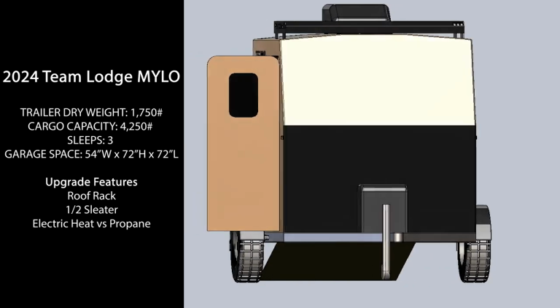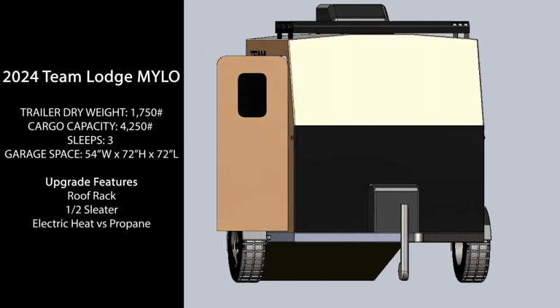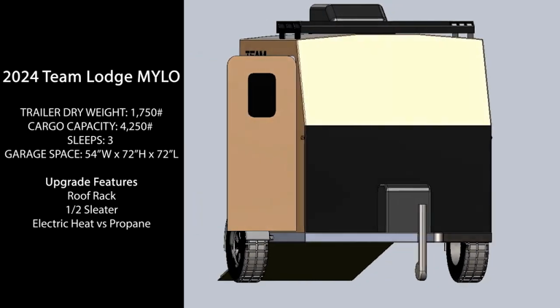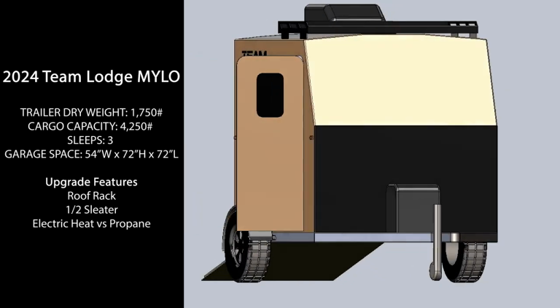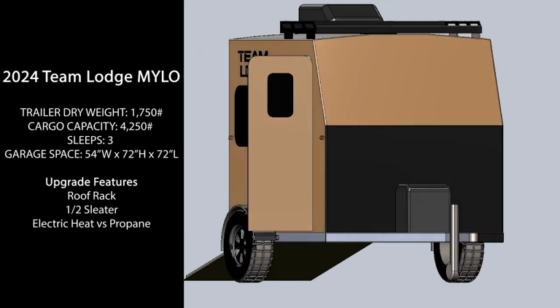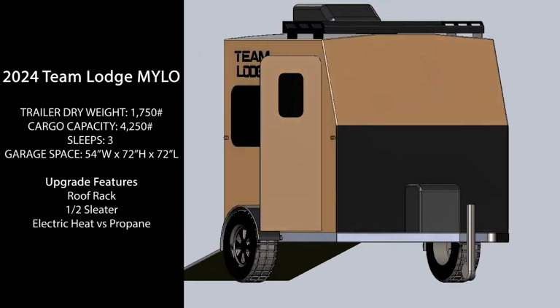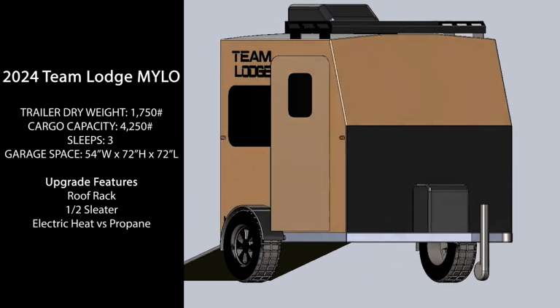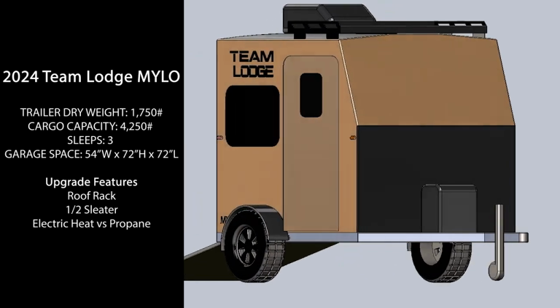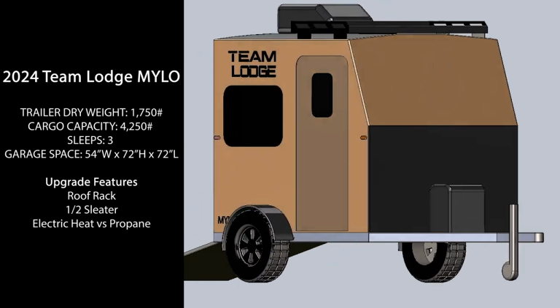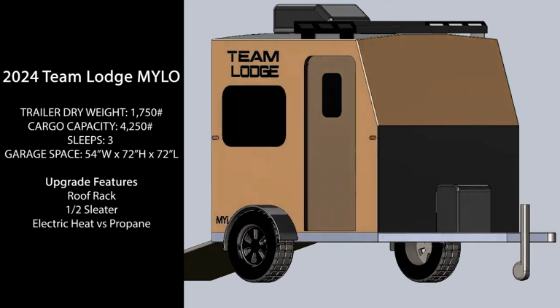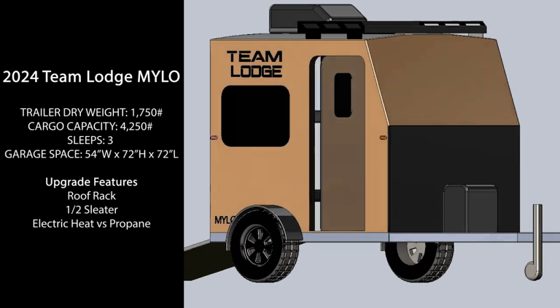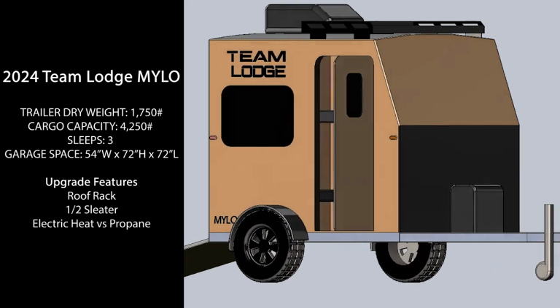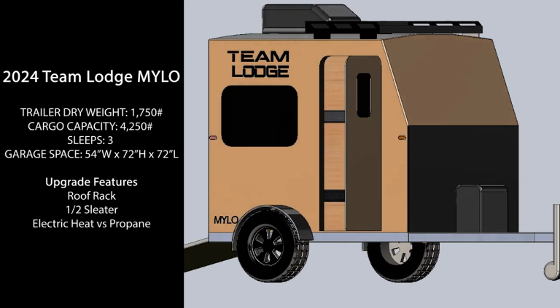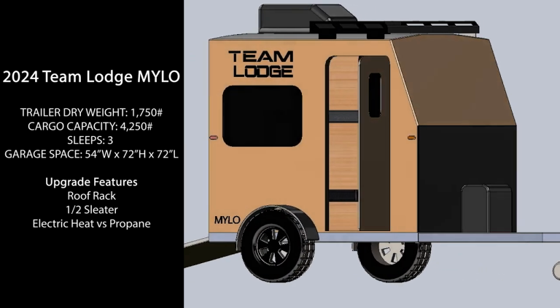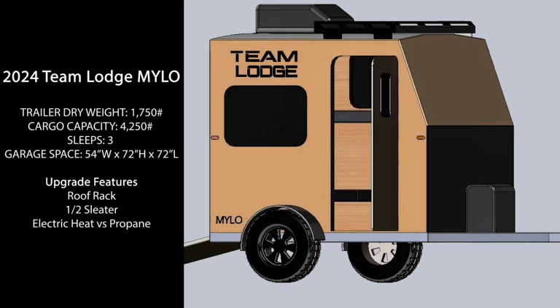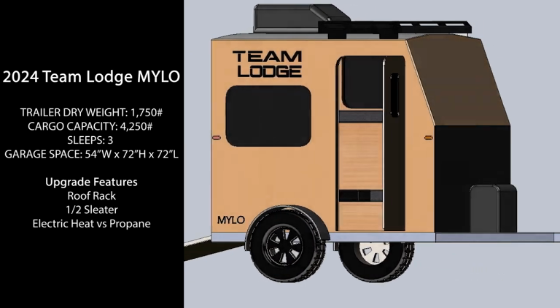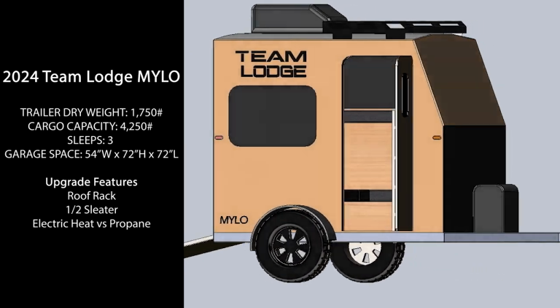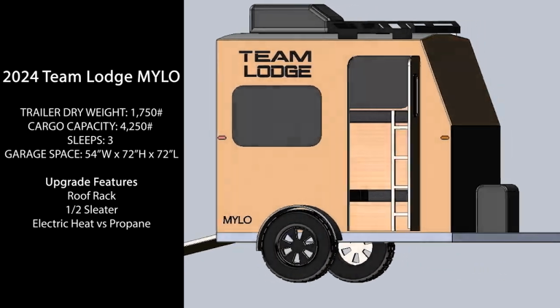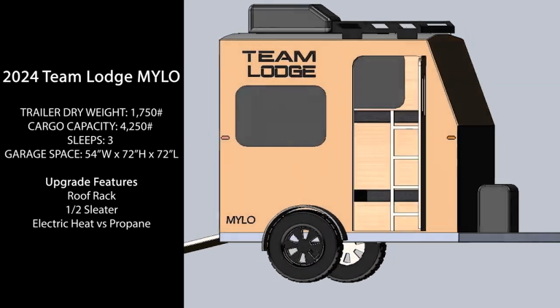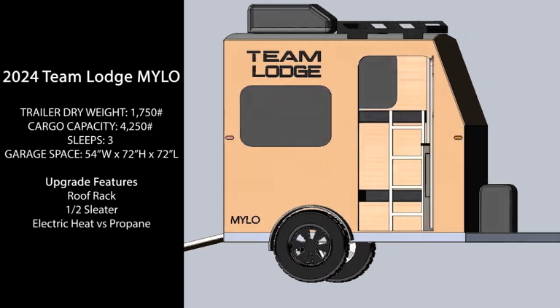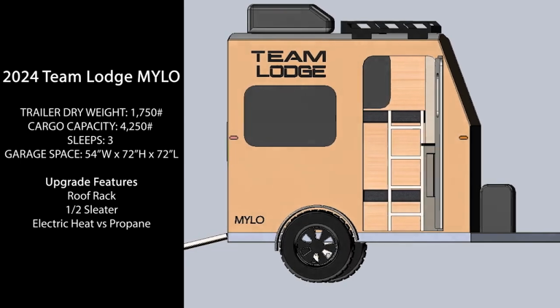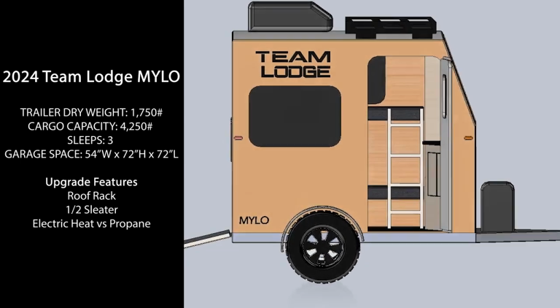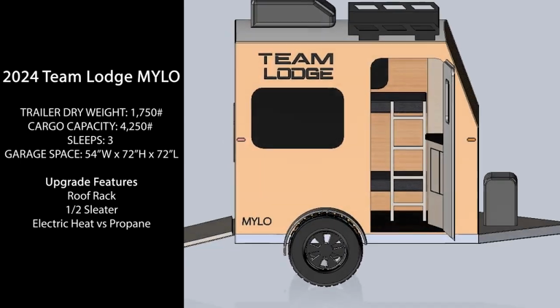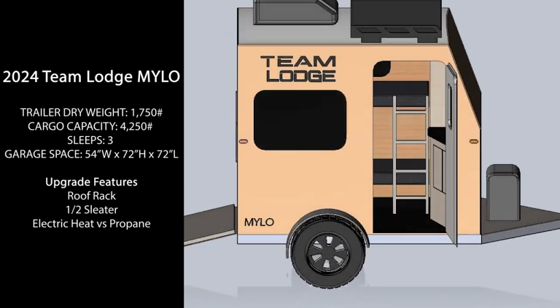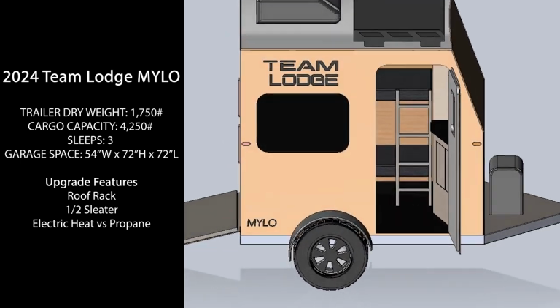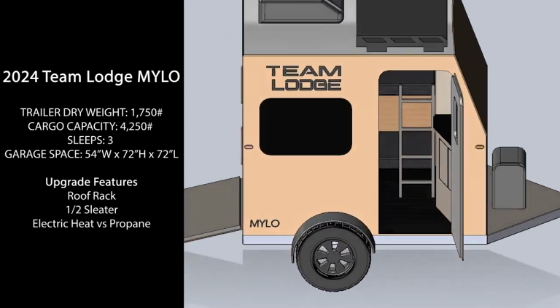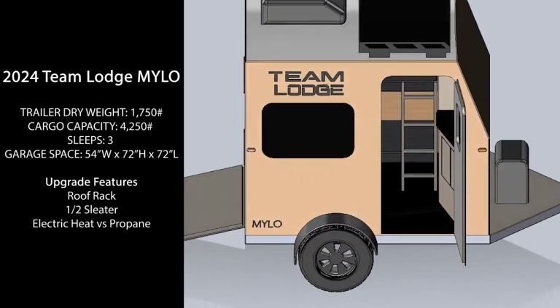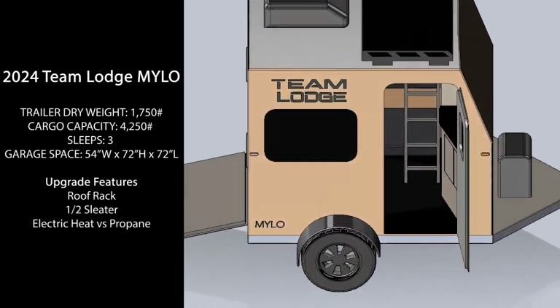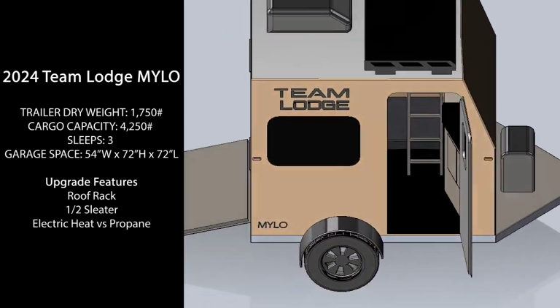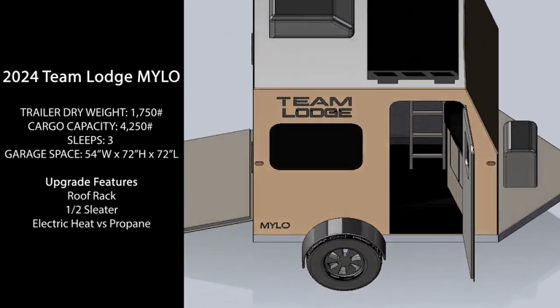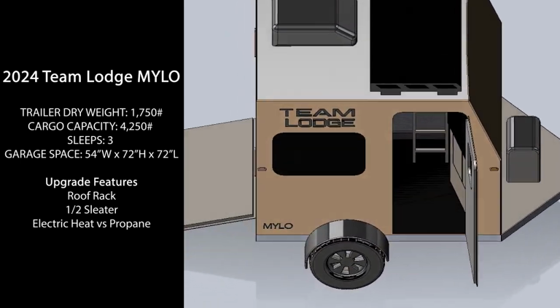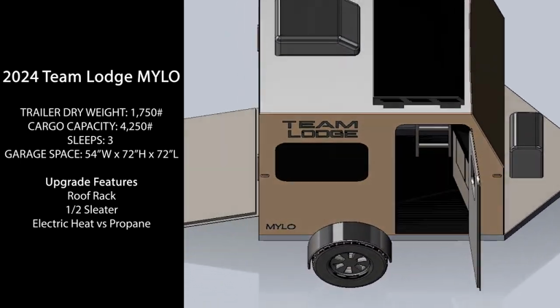The Milo will come standard with a forced air furnace, air conditioning, front cabinets, spare tire, and will be fully solar capable.